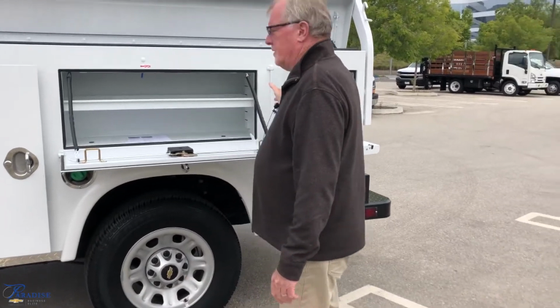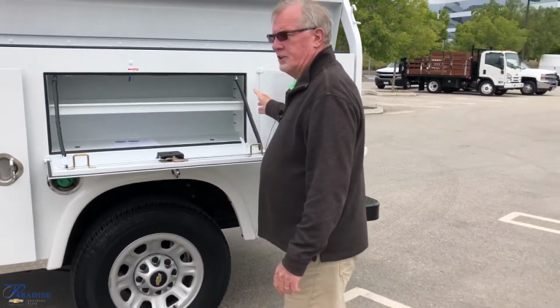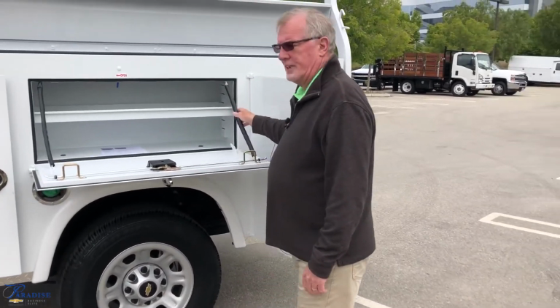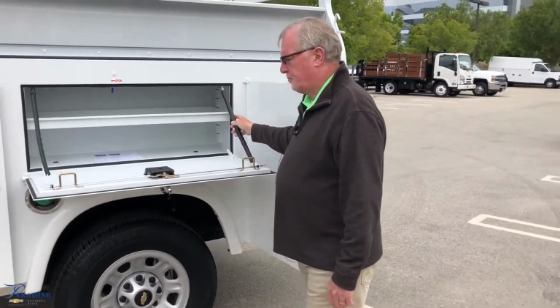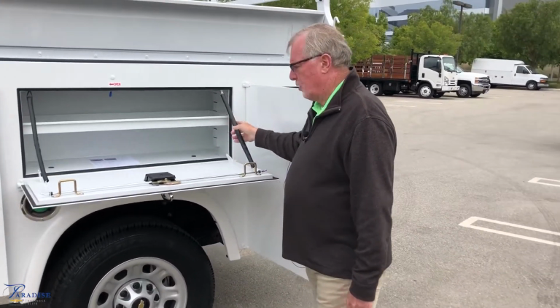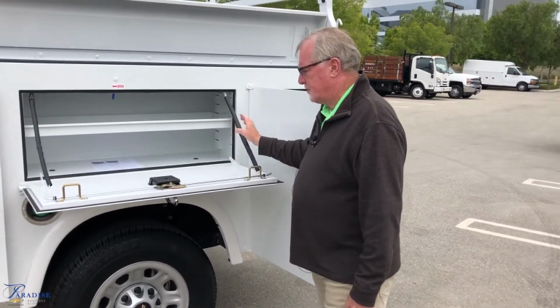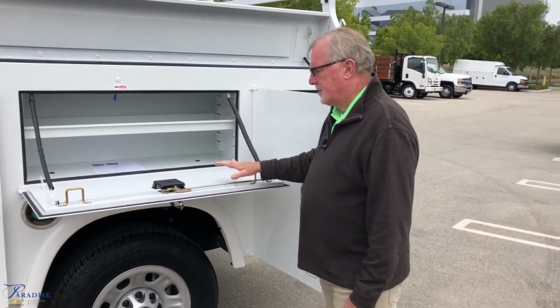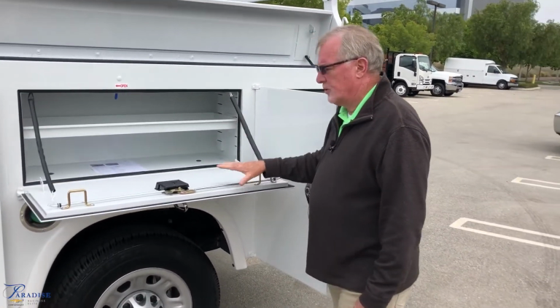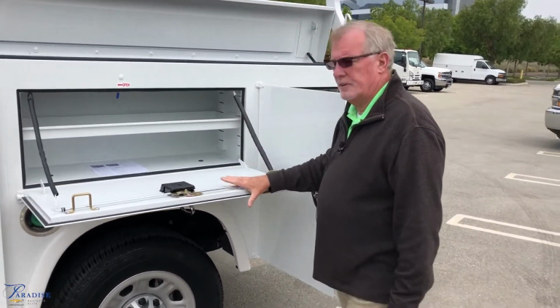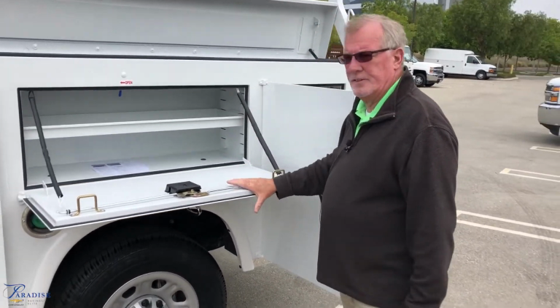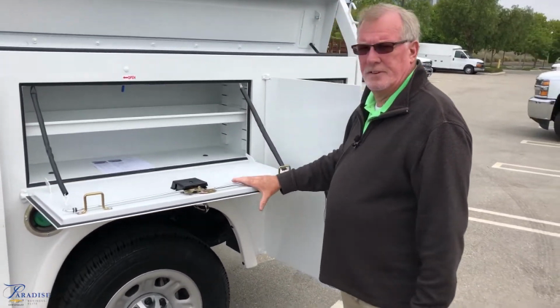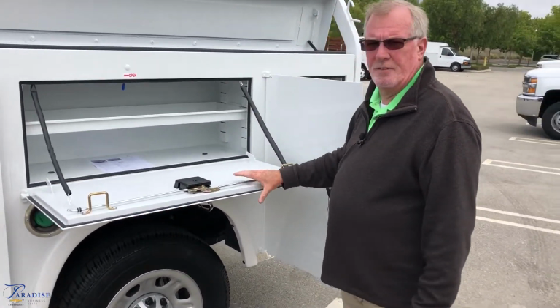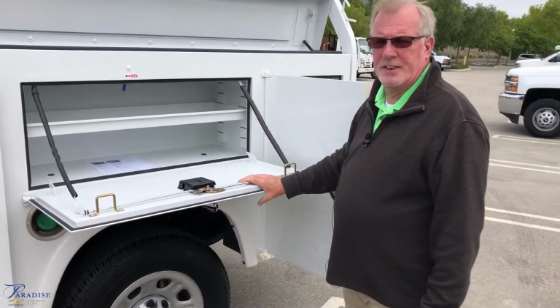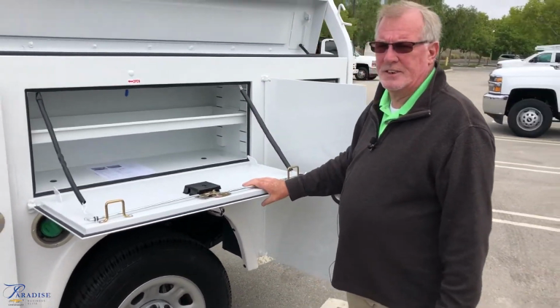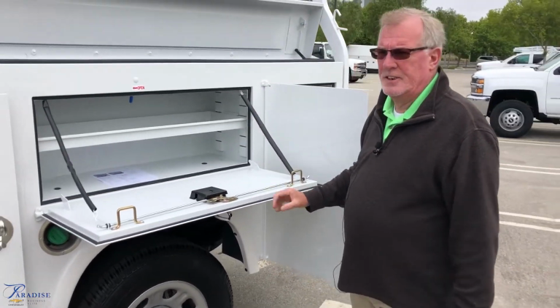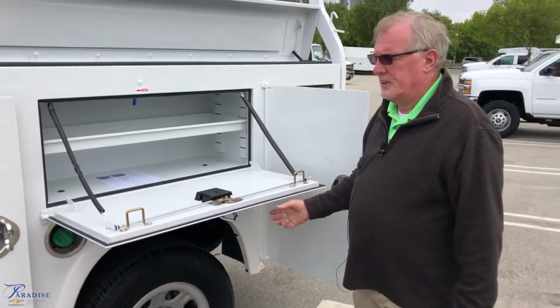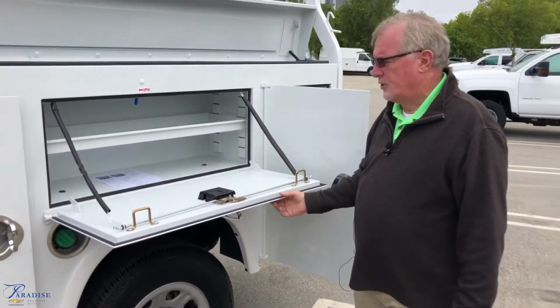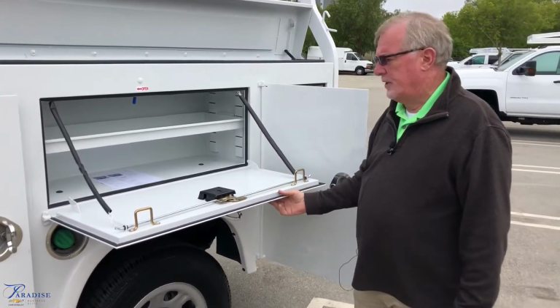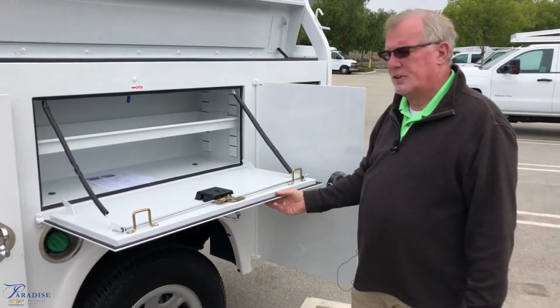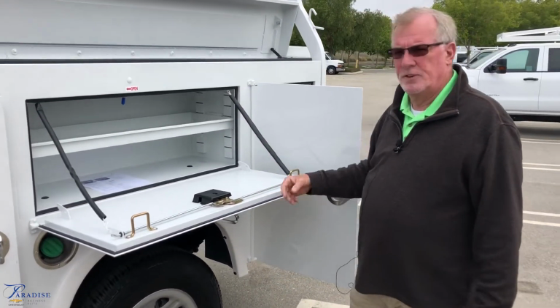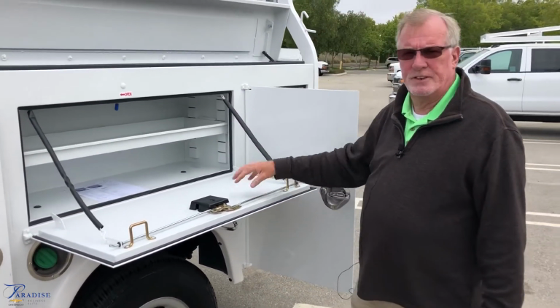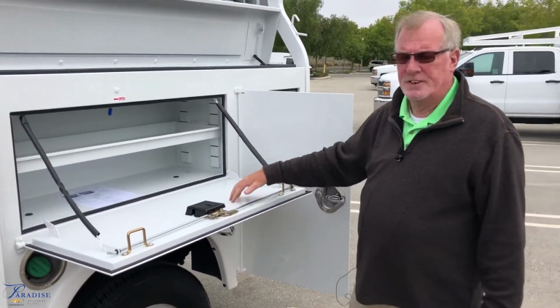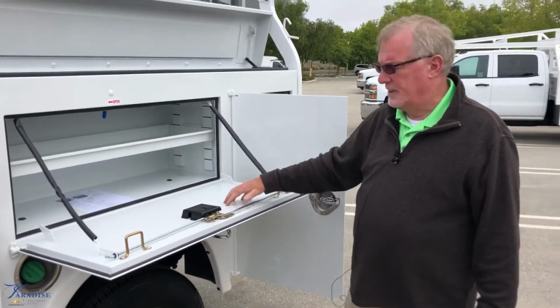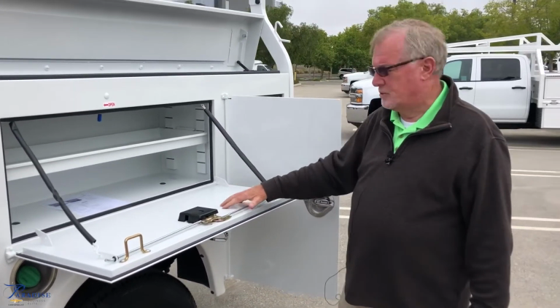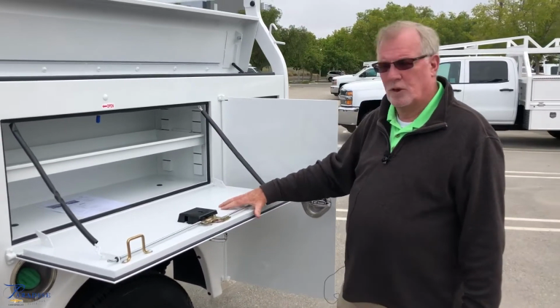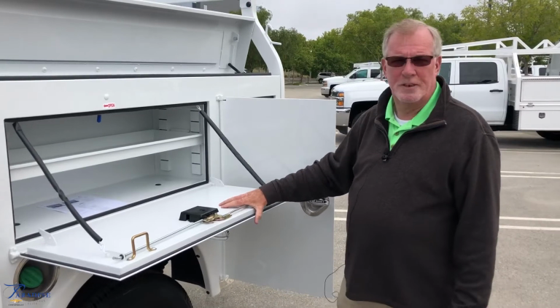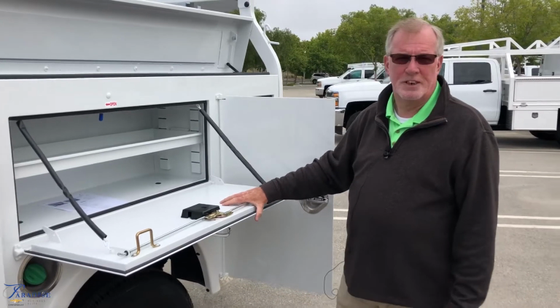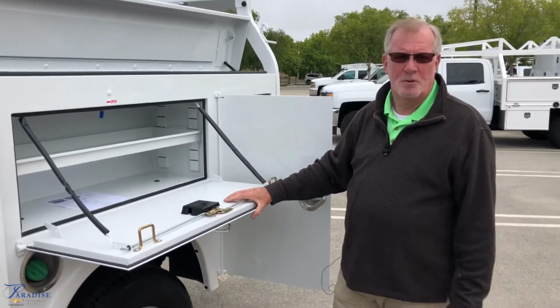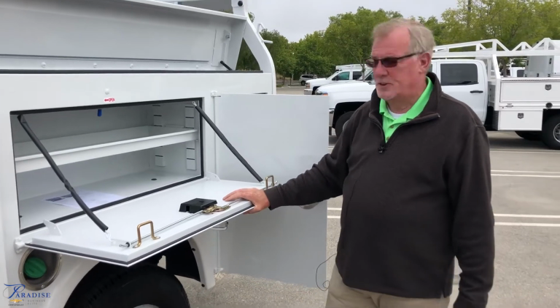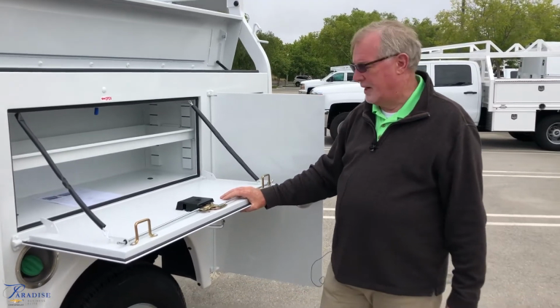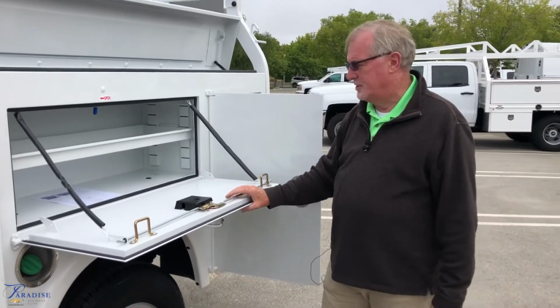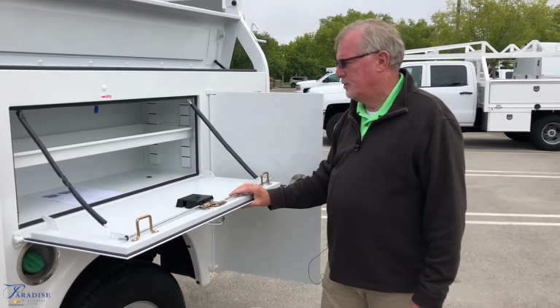Neoprene seal for a watertight compartment. Chain supports to make sure everything is sturdy as you're using it as a workbench, as most of you guys do.